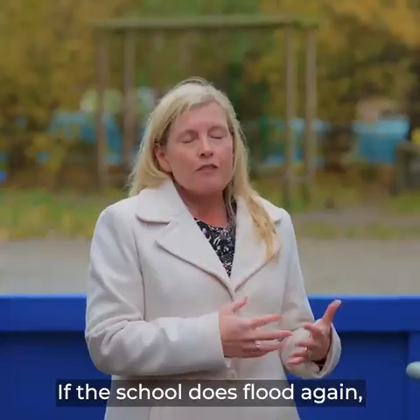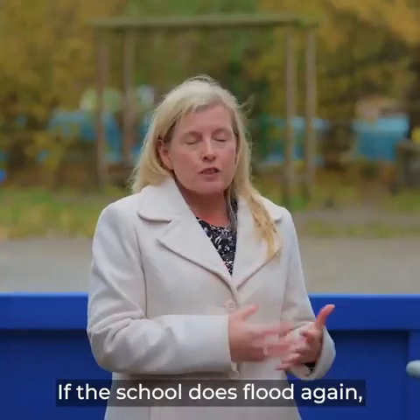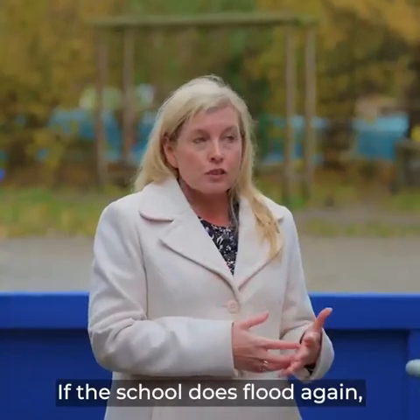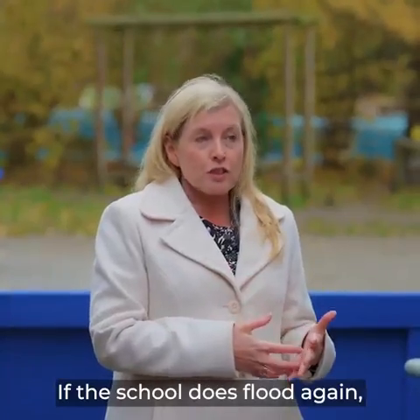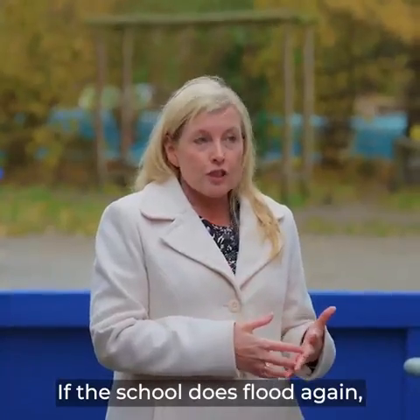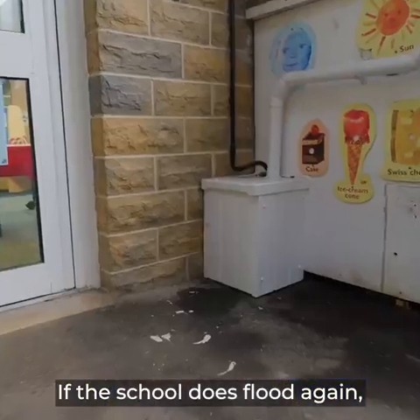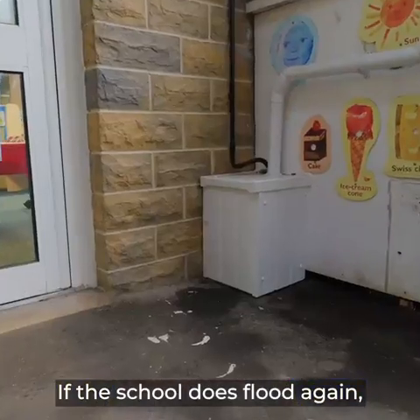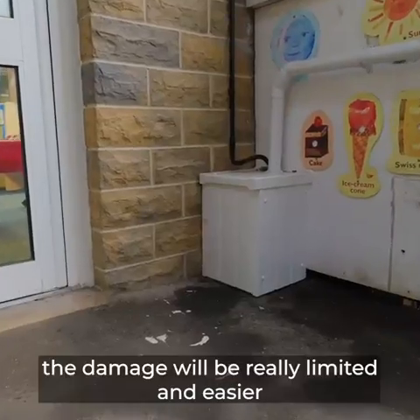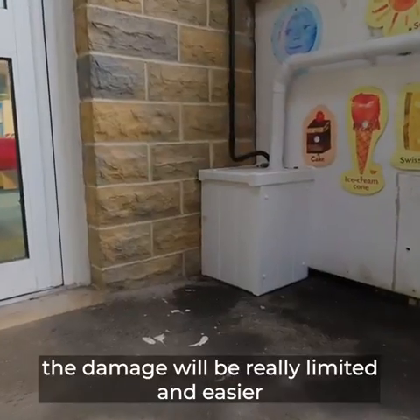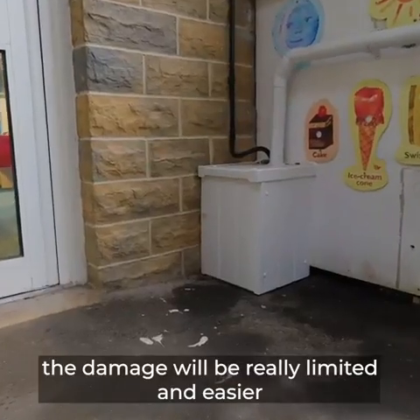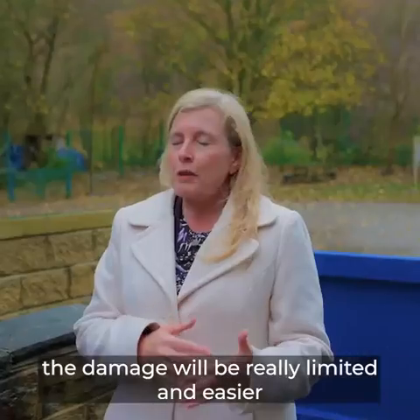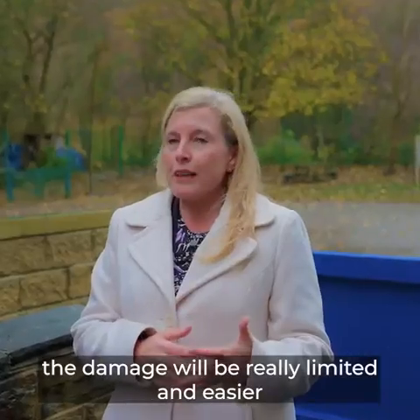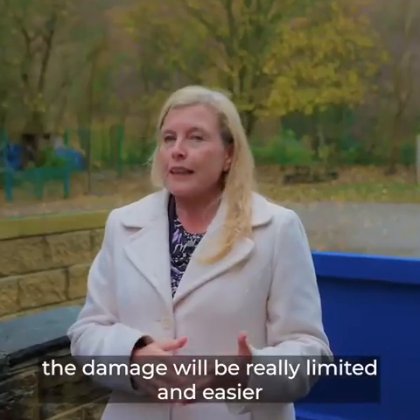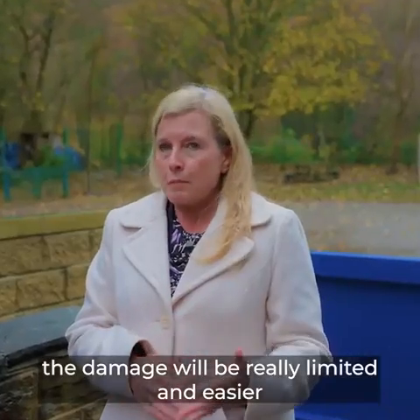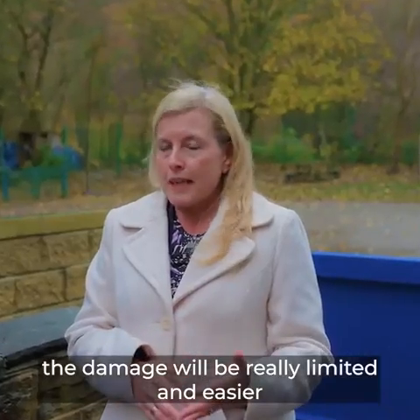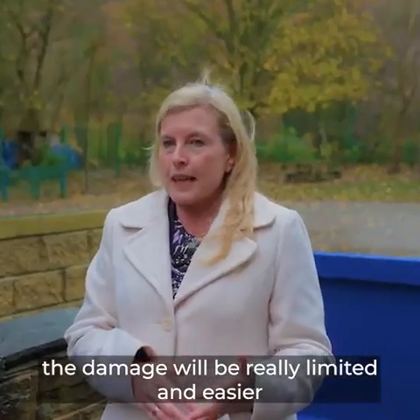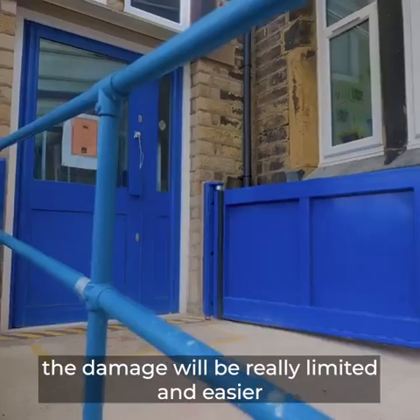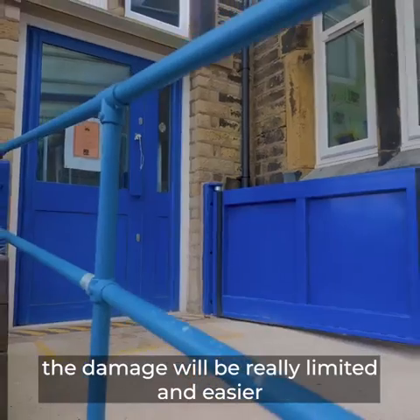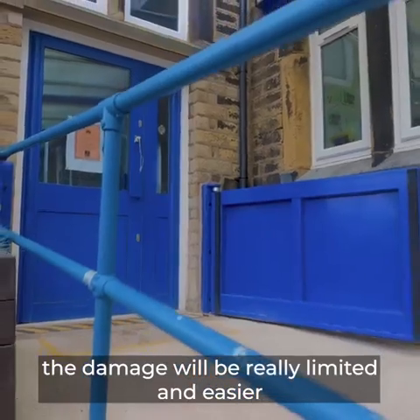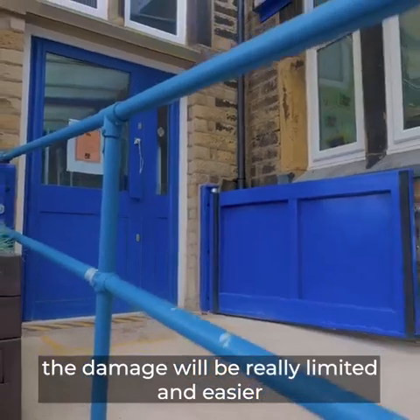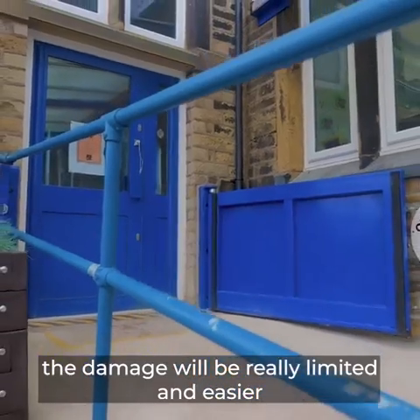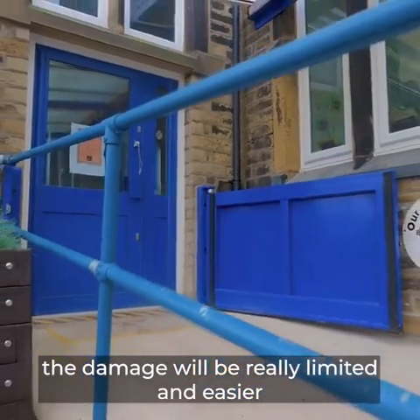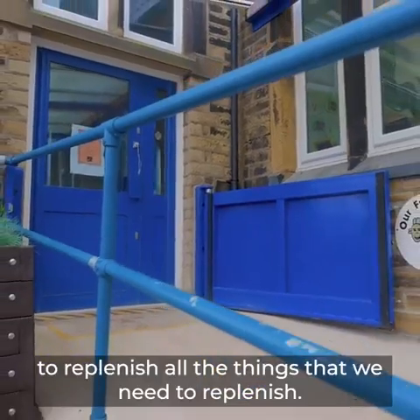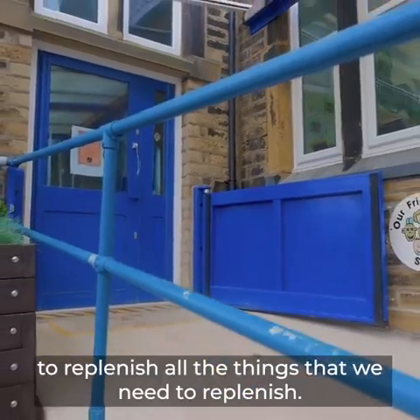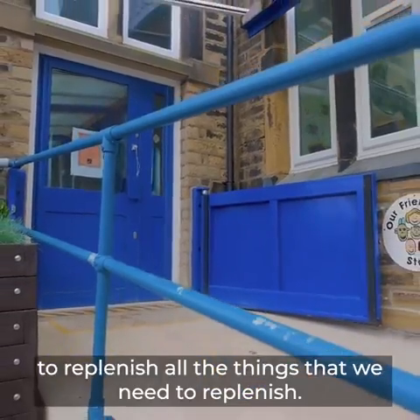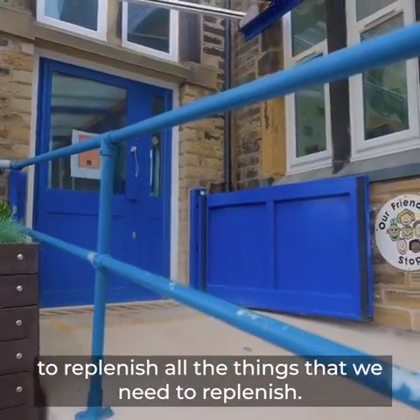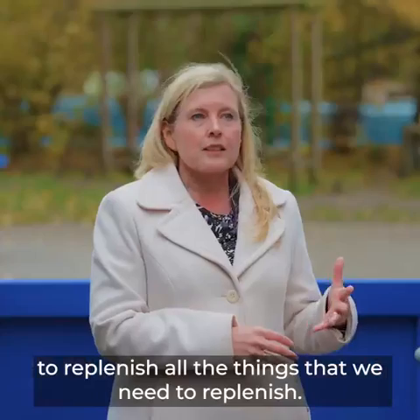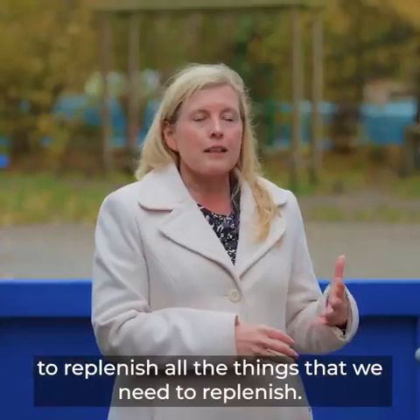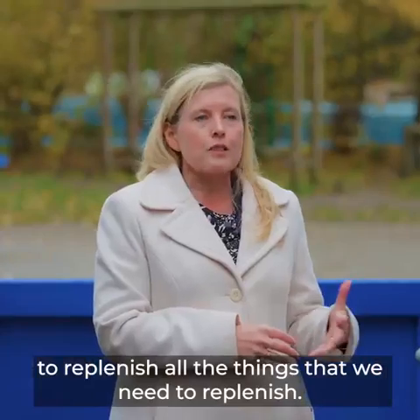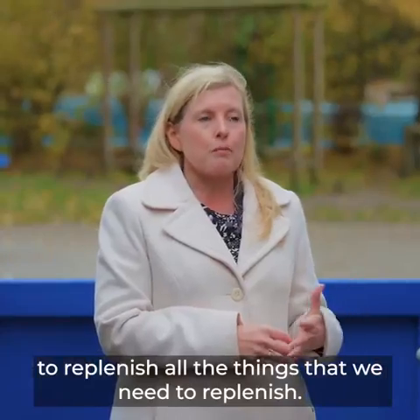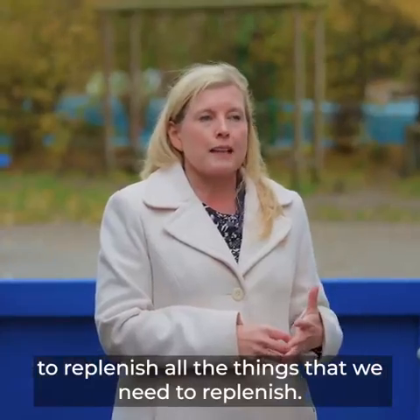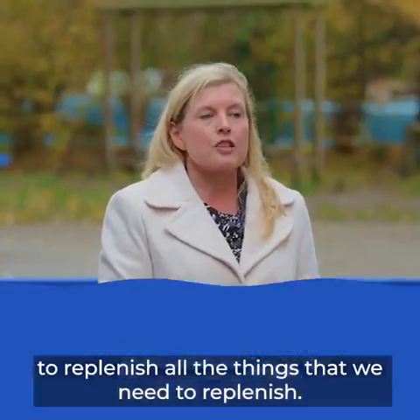If the school does flood again, the damage will be really limited and it will be easier to replenish all the things that we need to replenish.